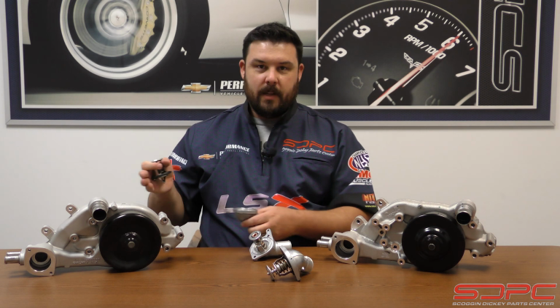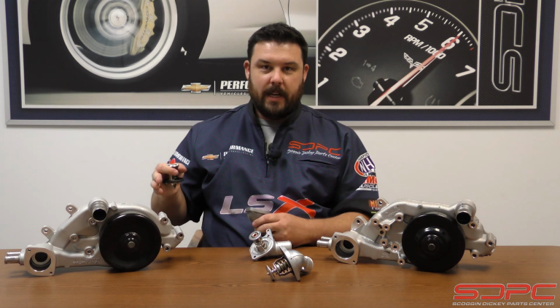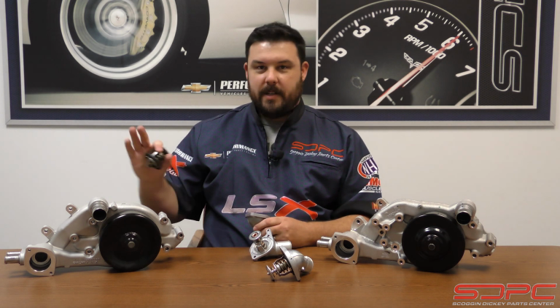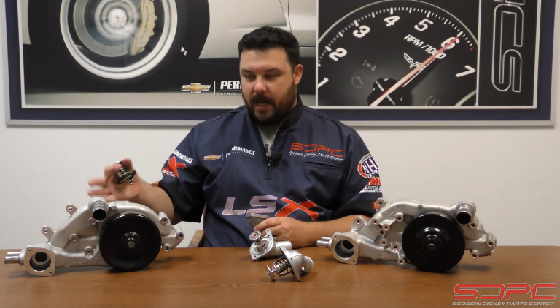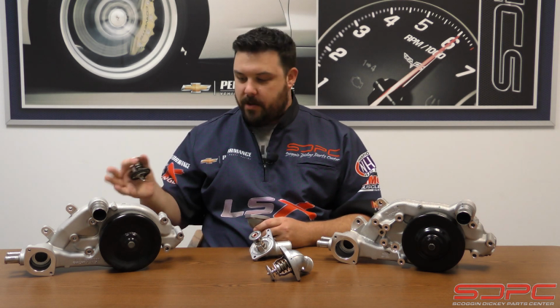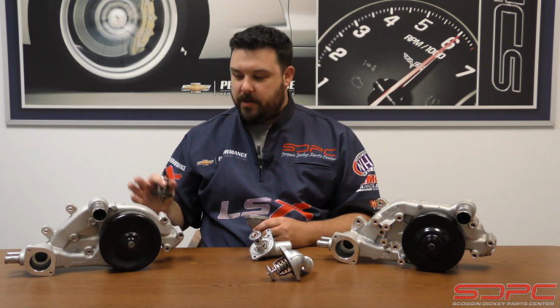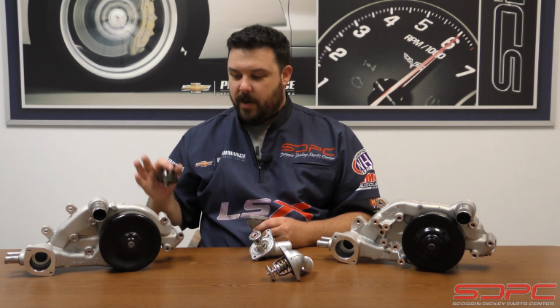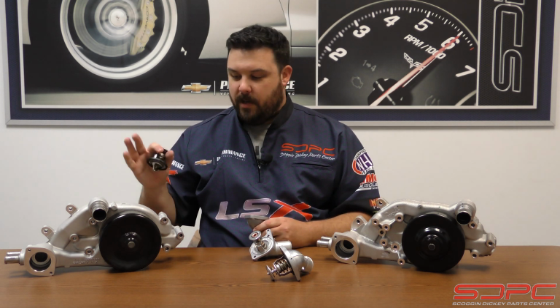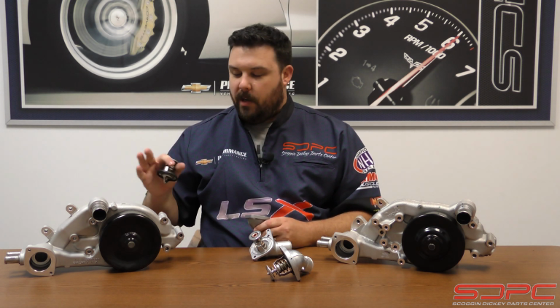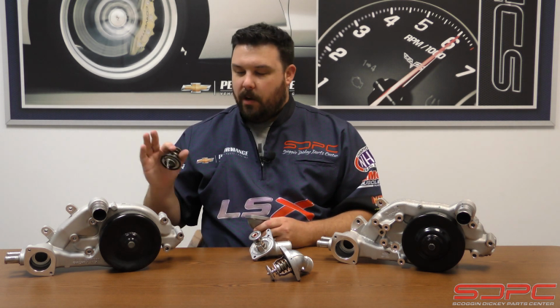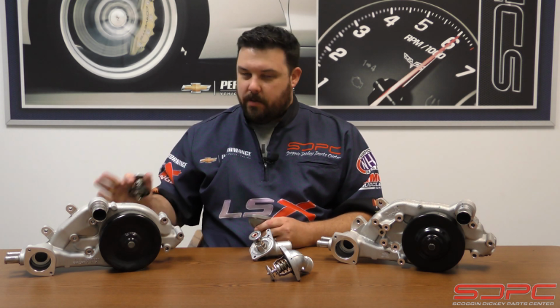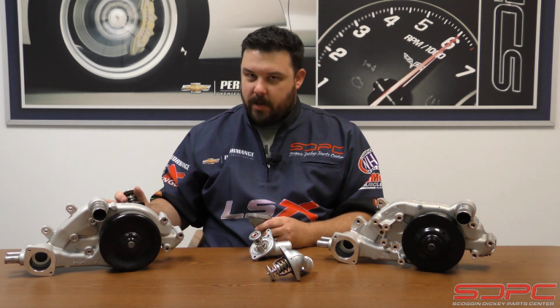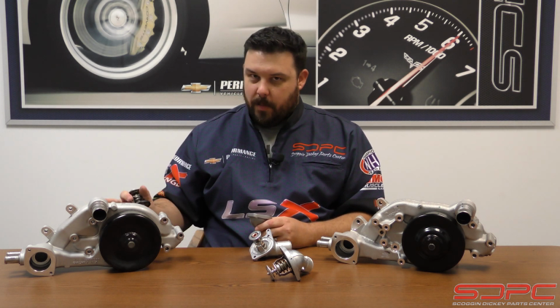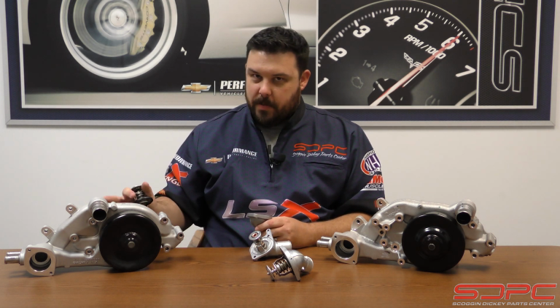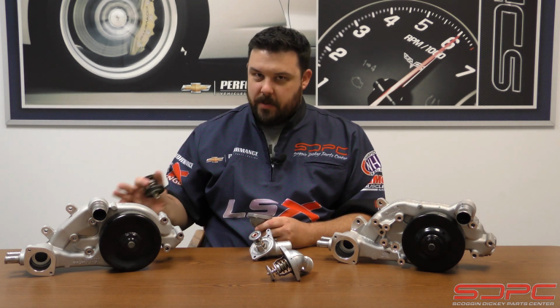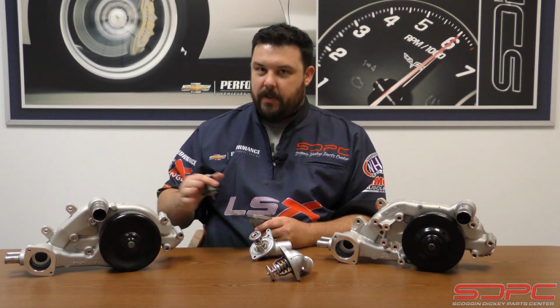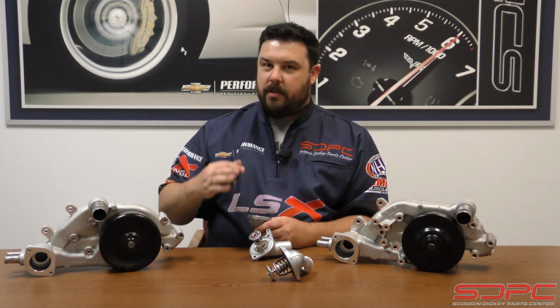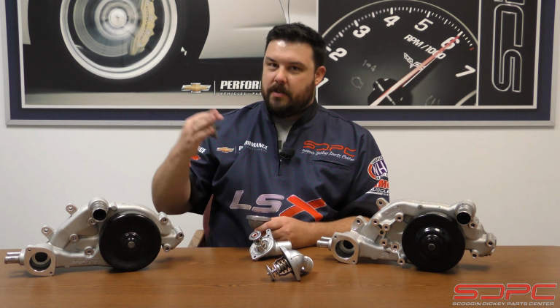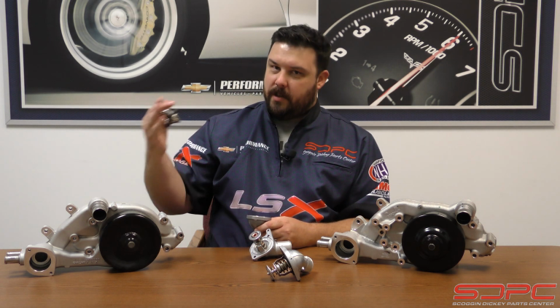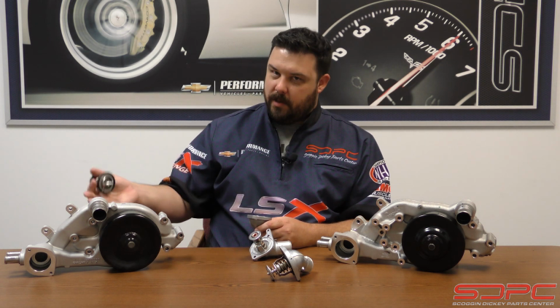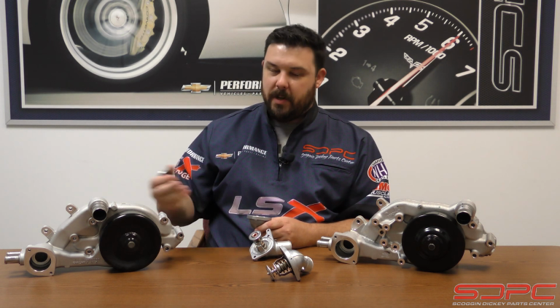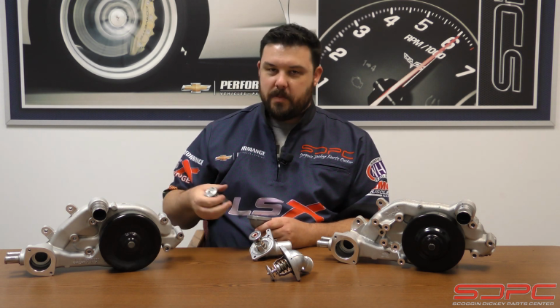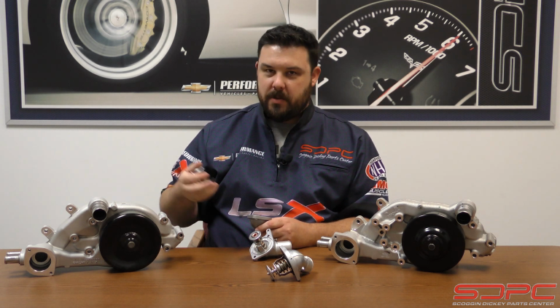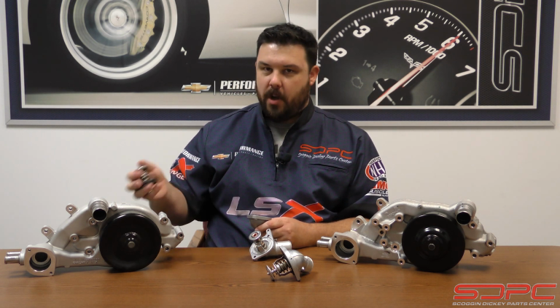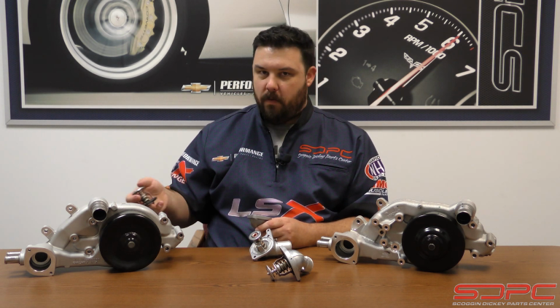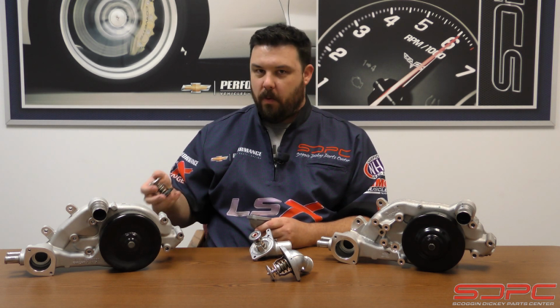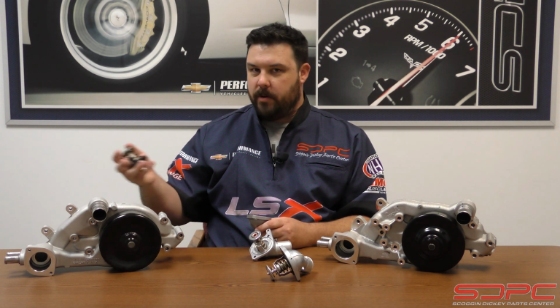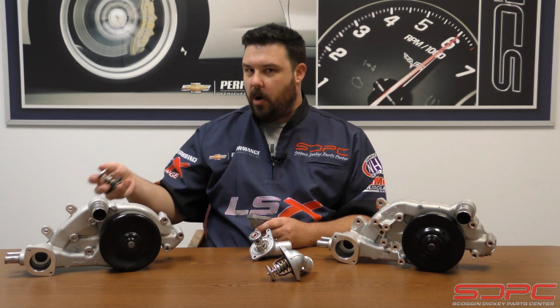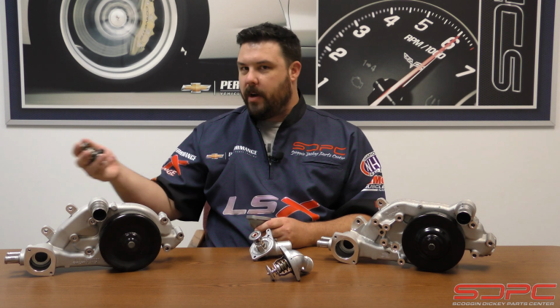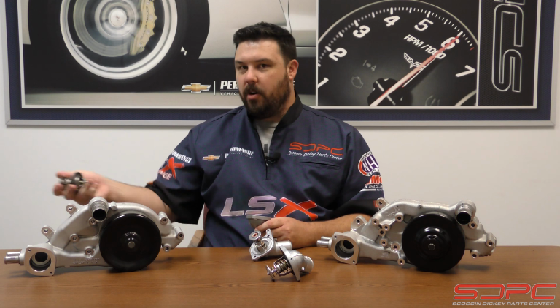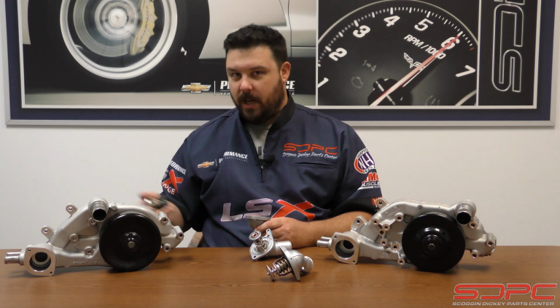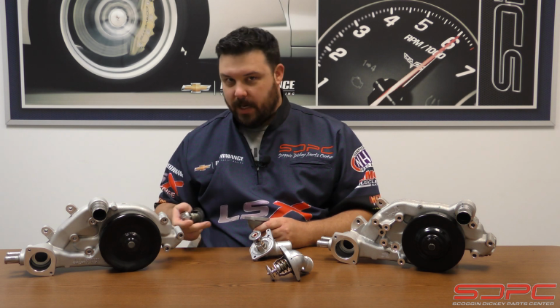They kind of introduced this version around 03 in a couple of special vehicles, but it's mostly used from 04 to 08 or 09.